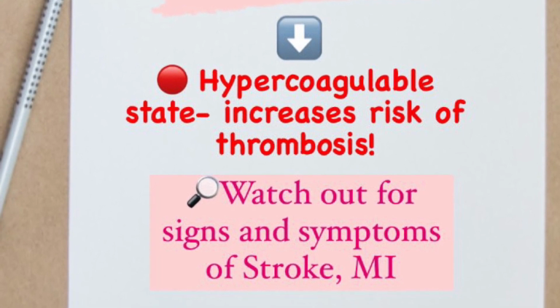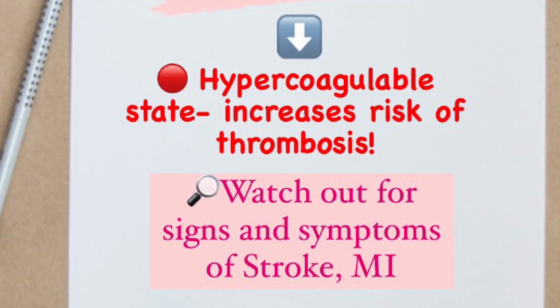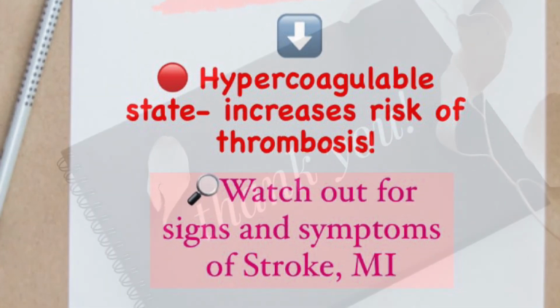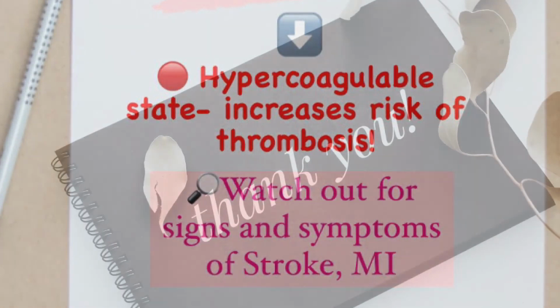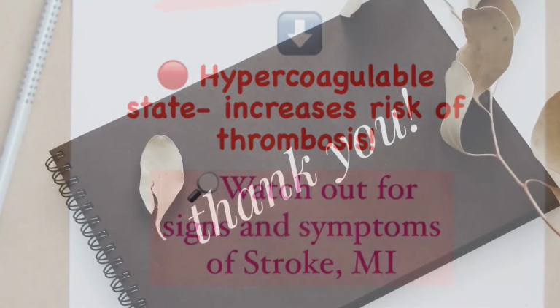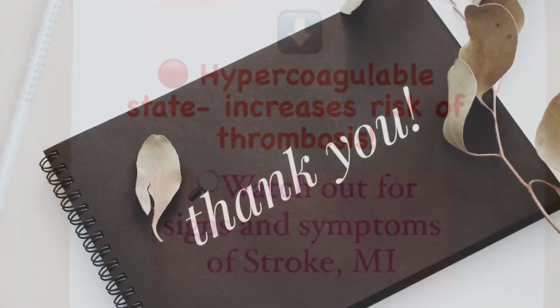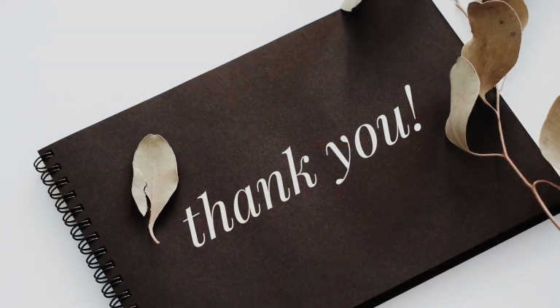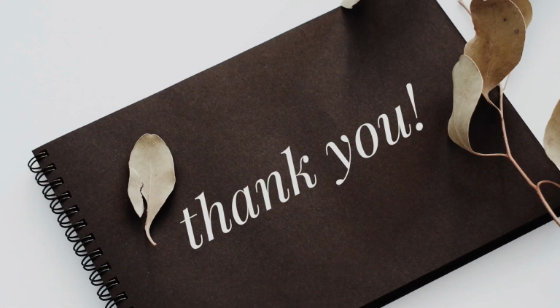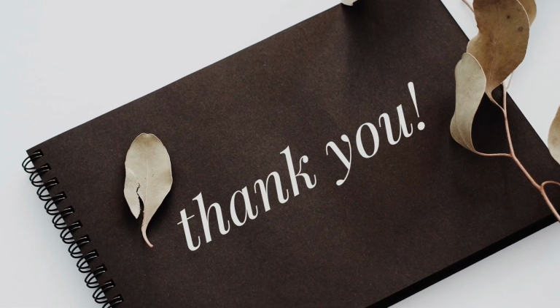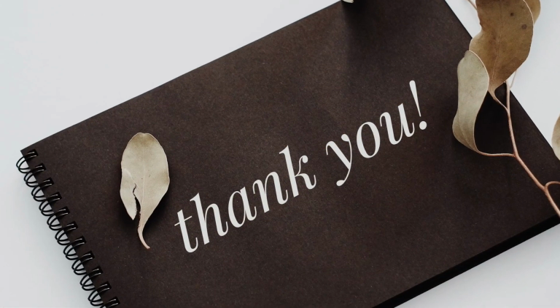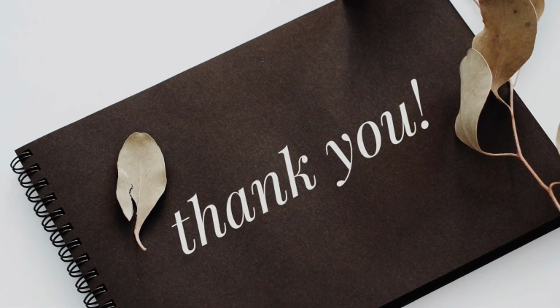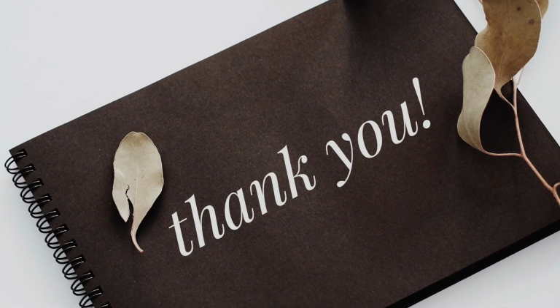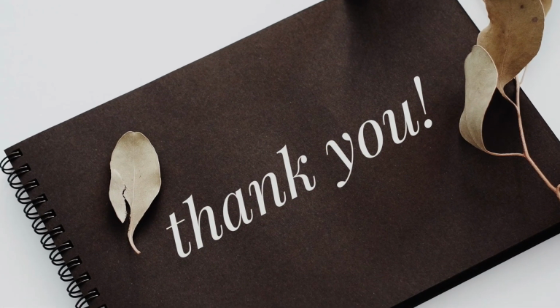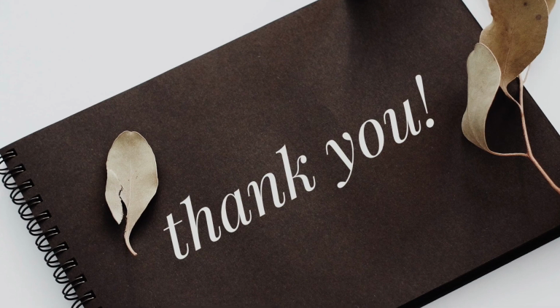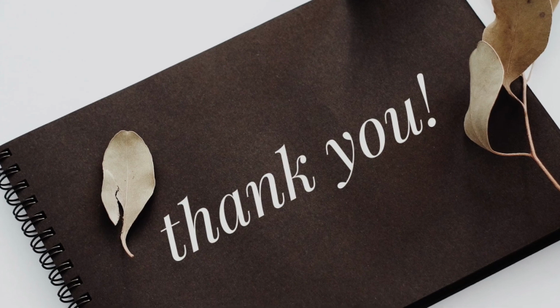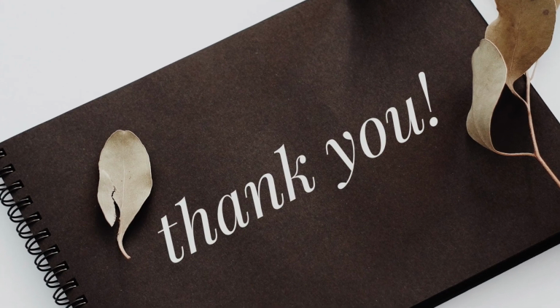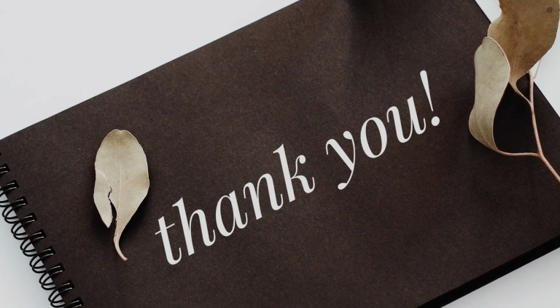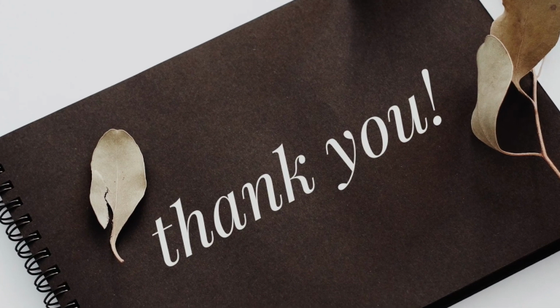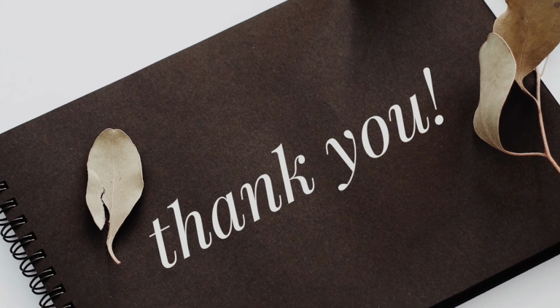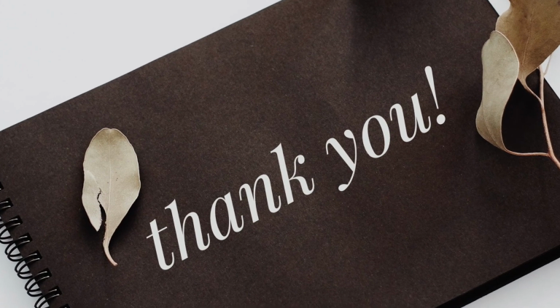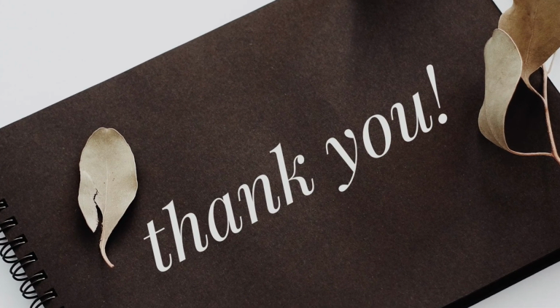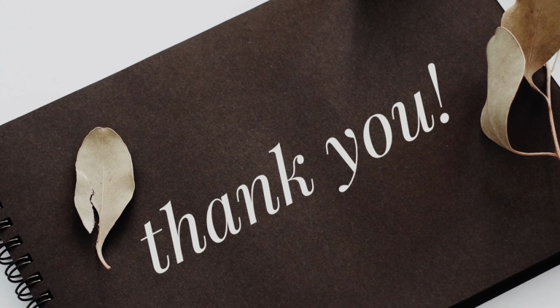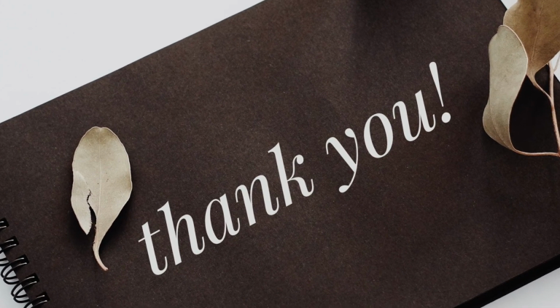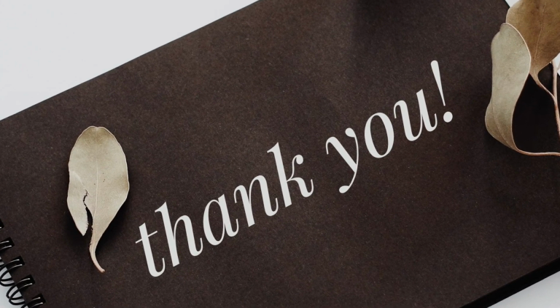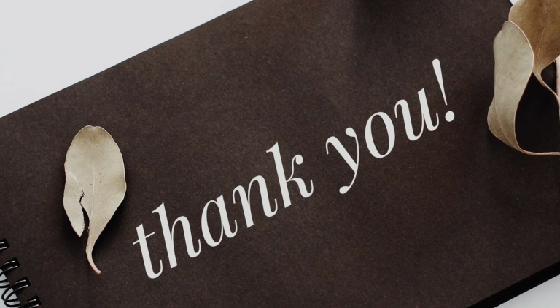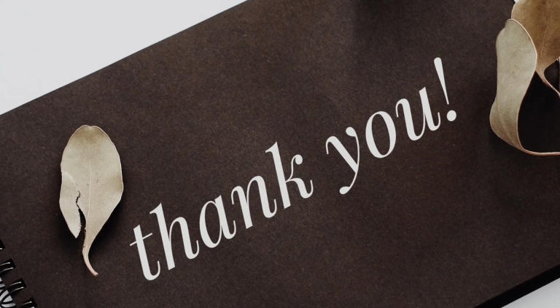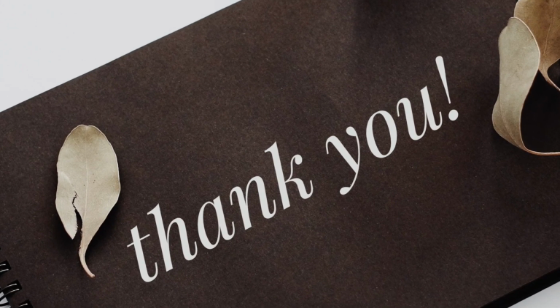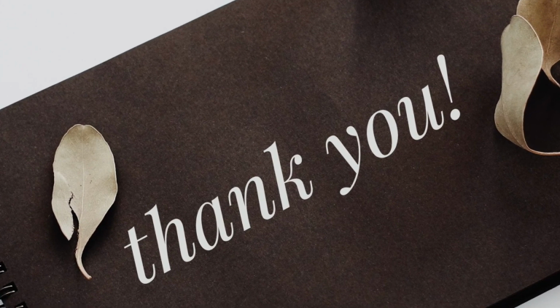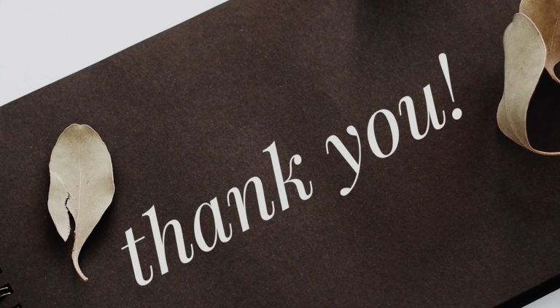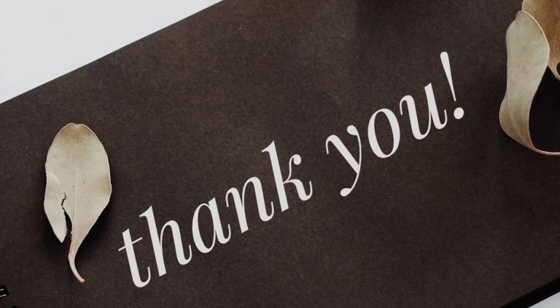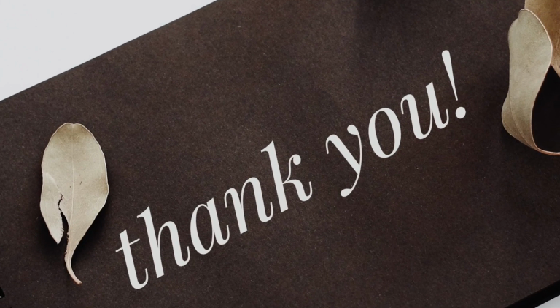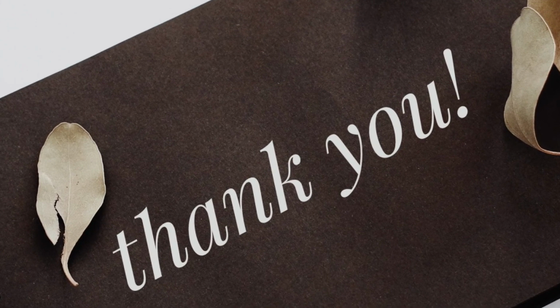Thank you so much for watching. If you have any questions, feel free to comment down below and I'll see you in my next video.